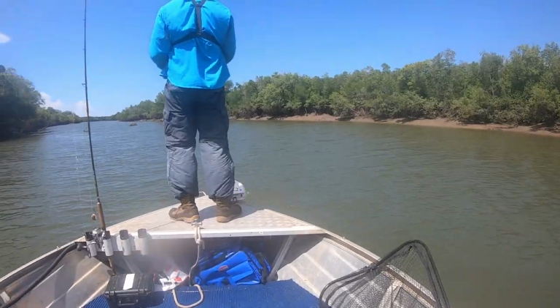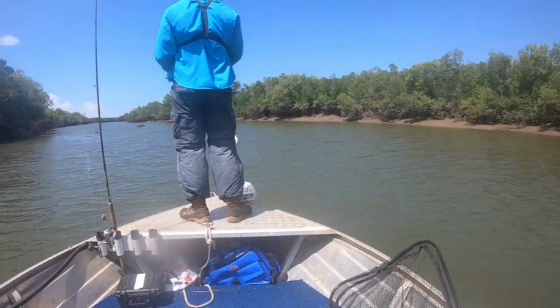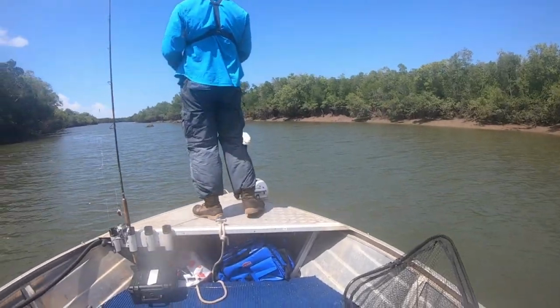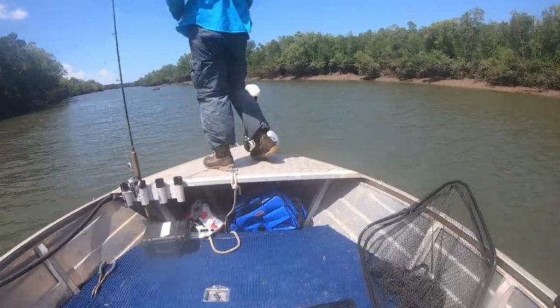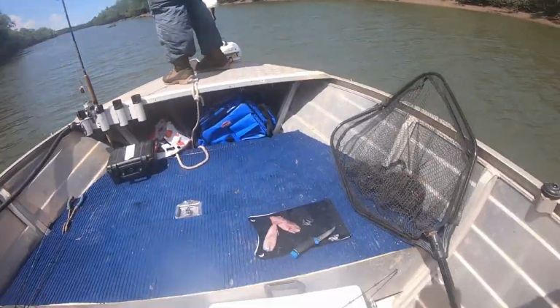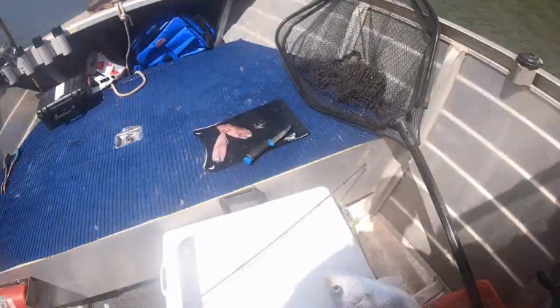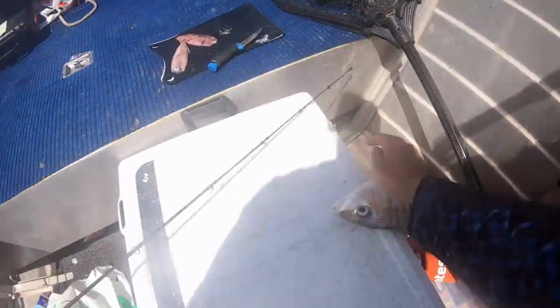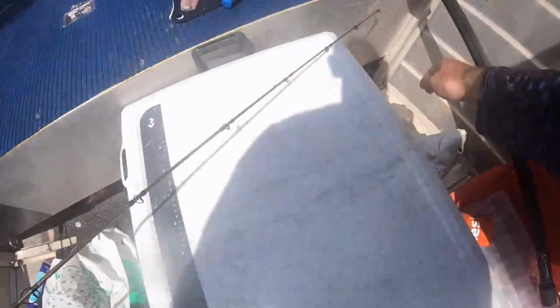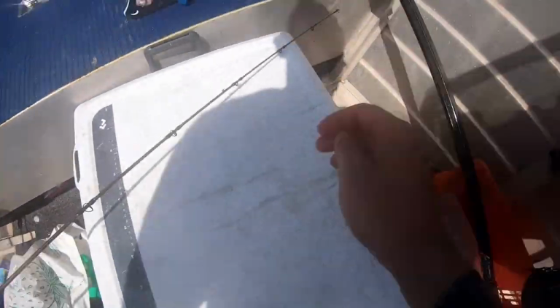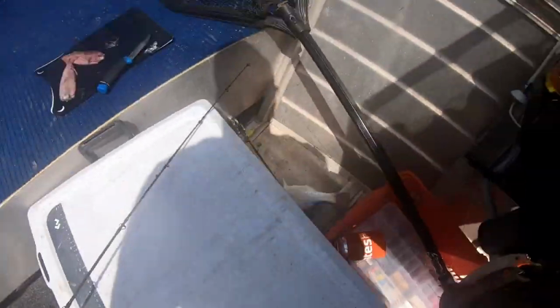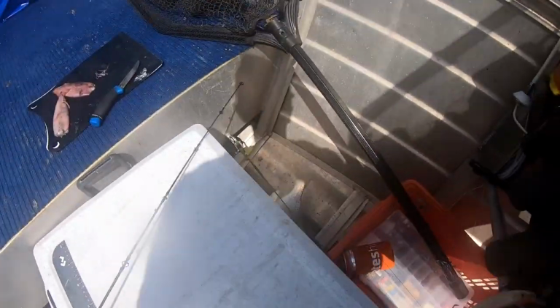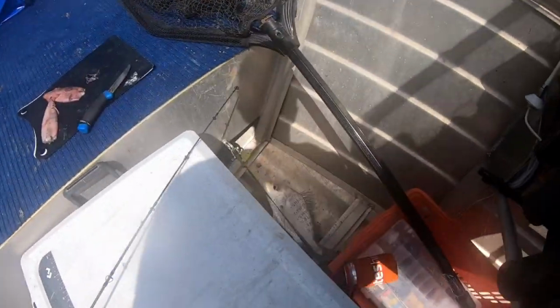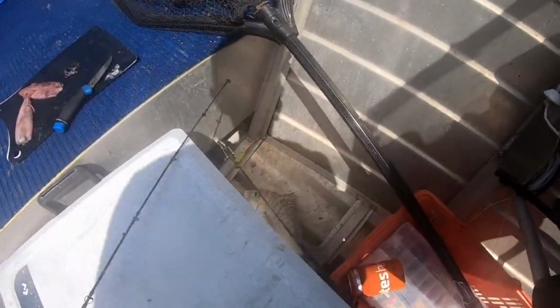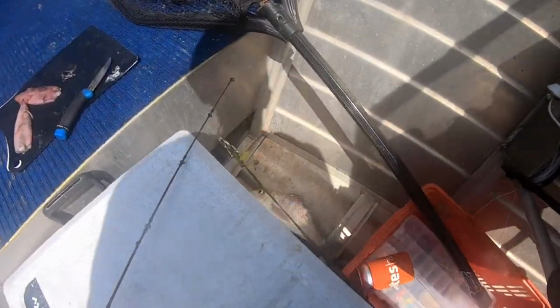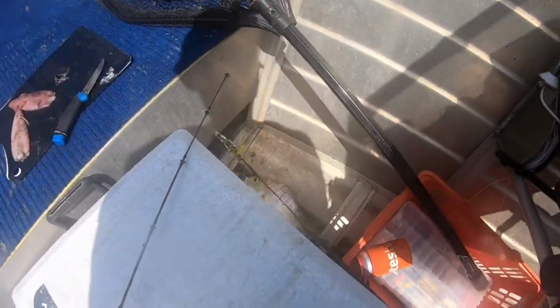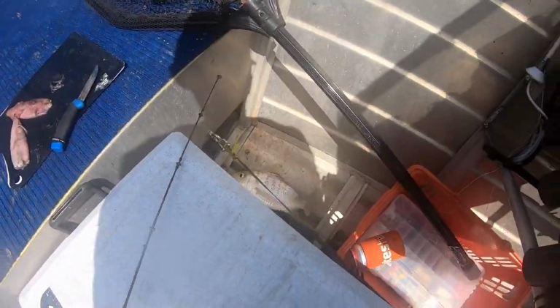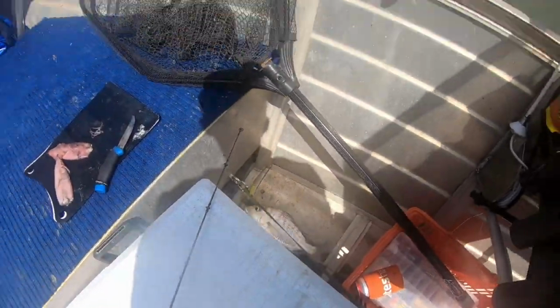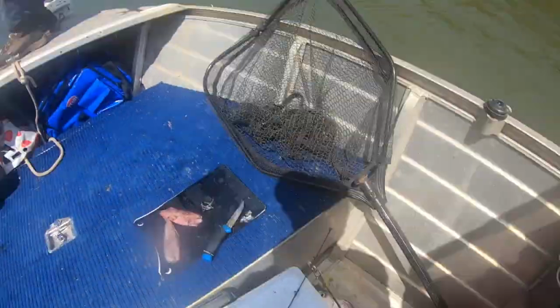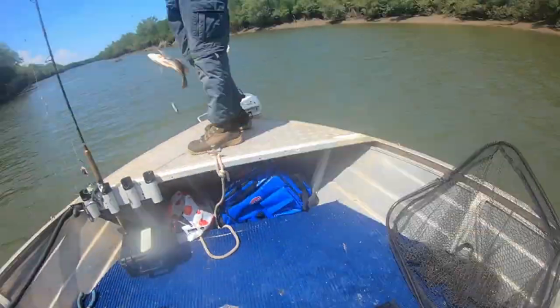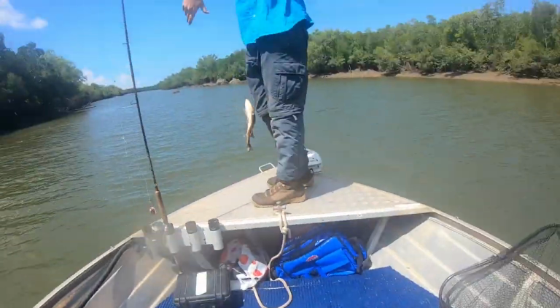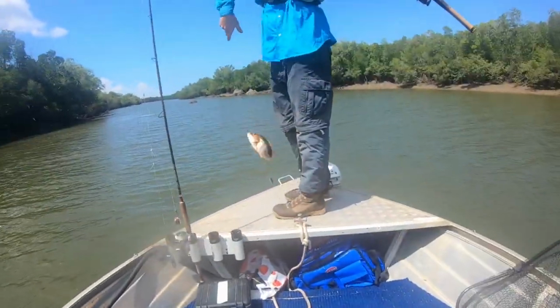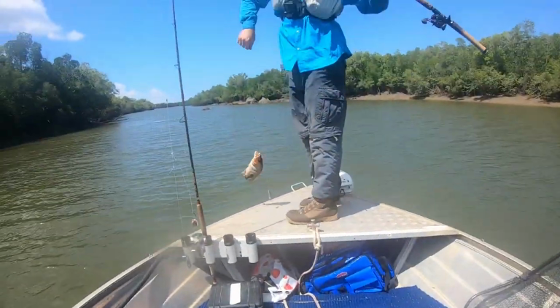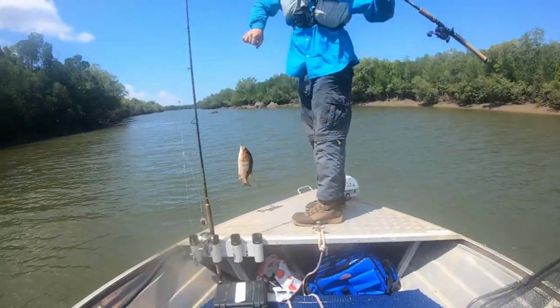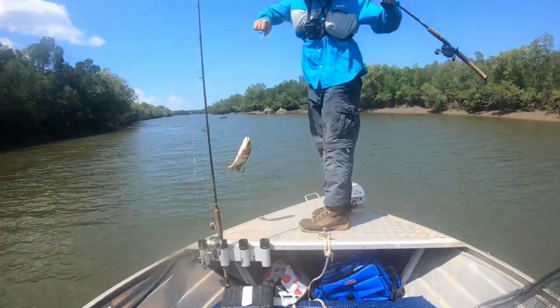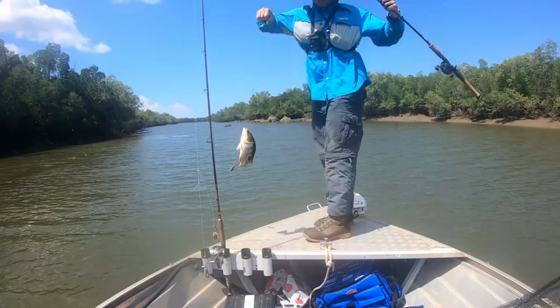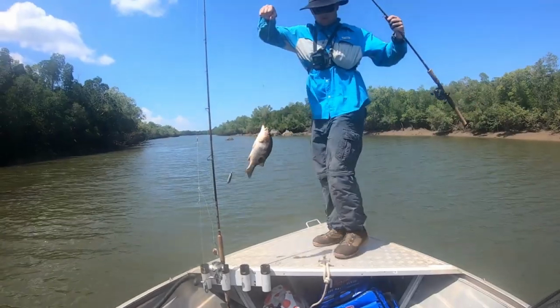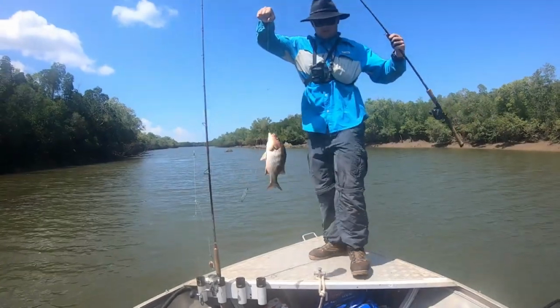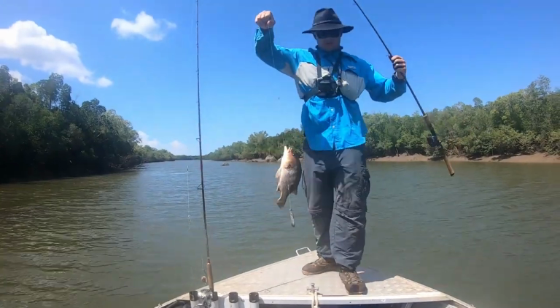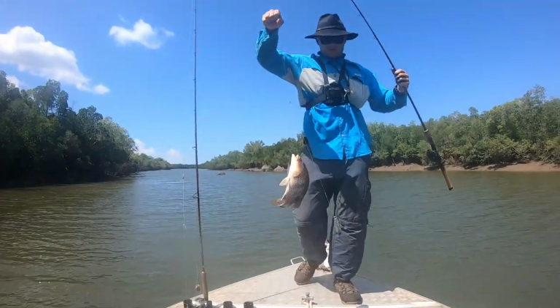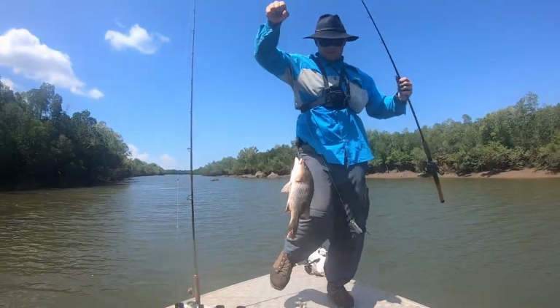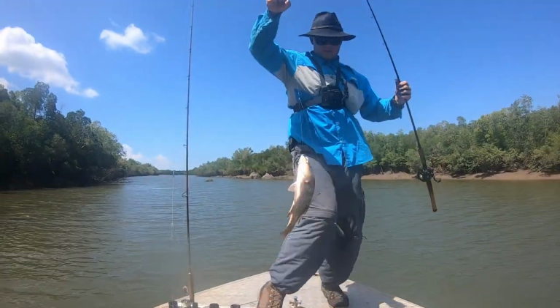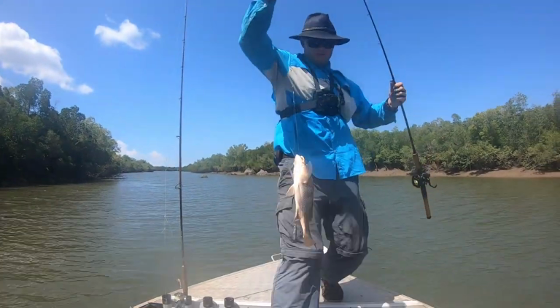Yeah, nice snap. Grunter overboard - snapper in the boat.